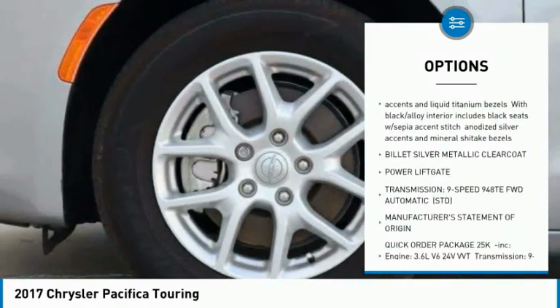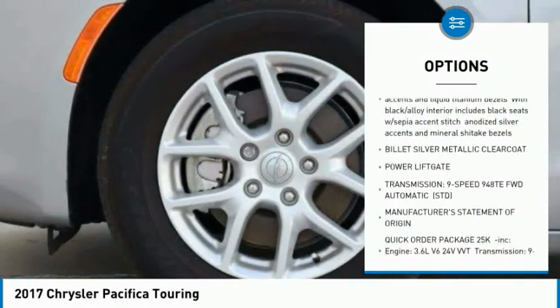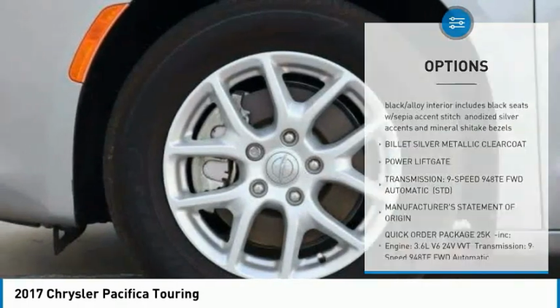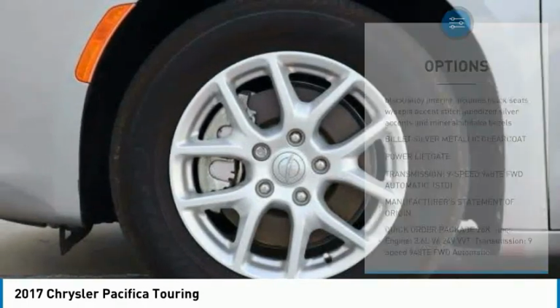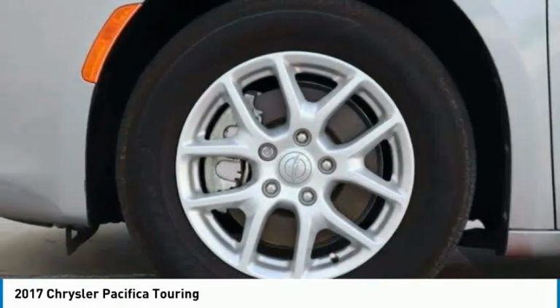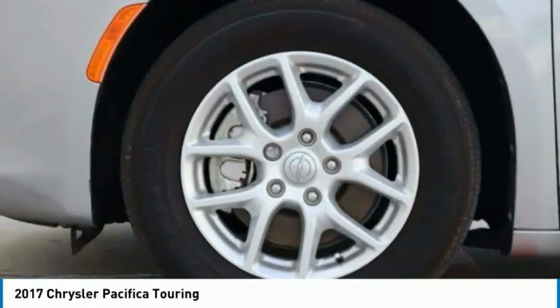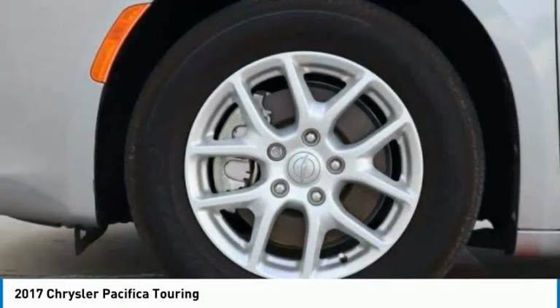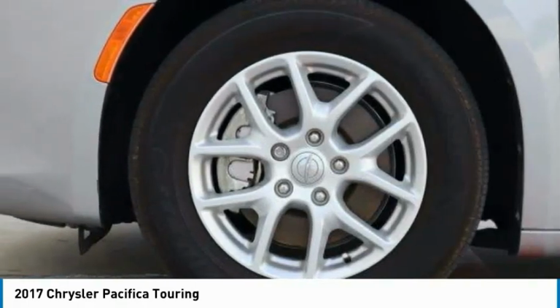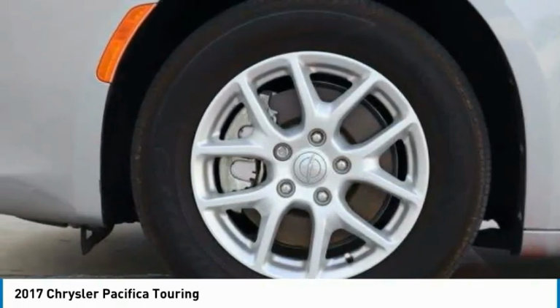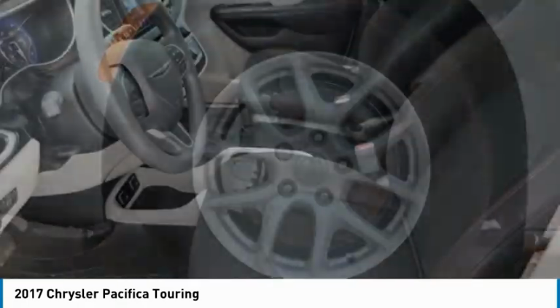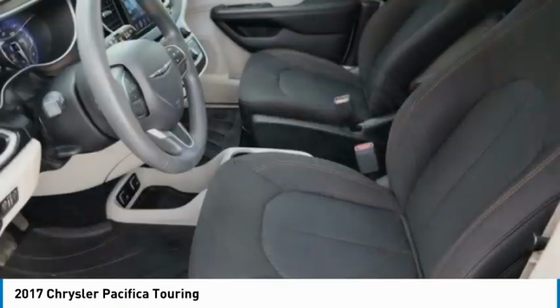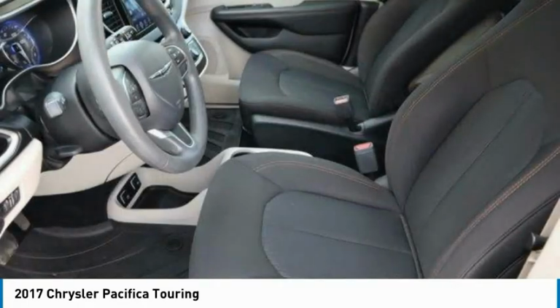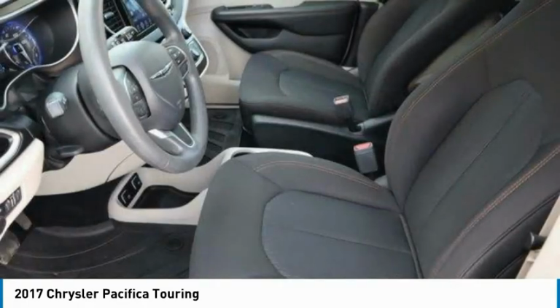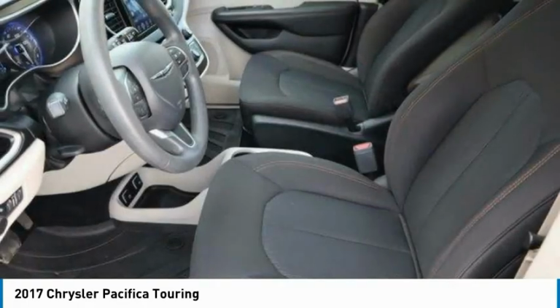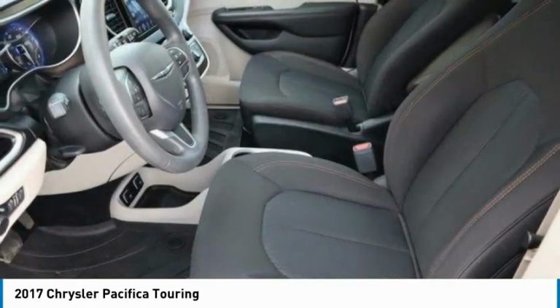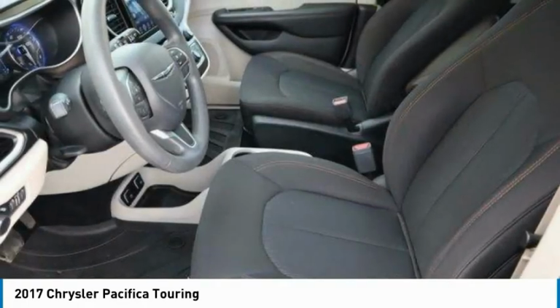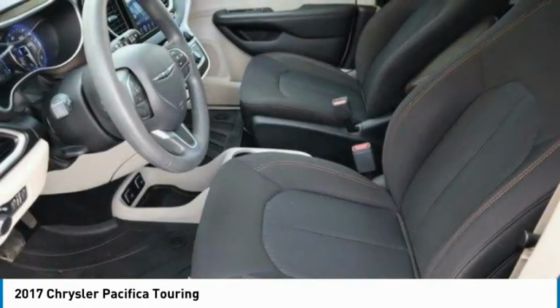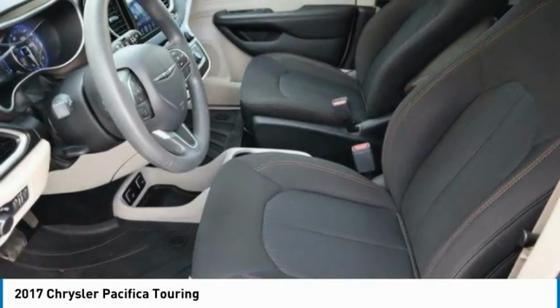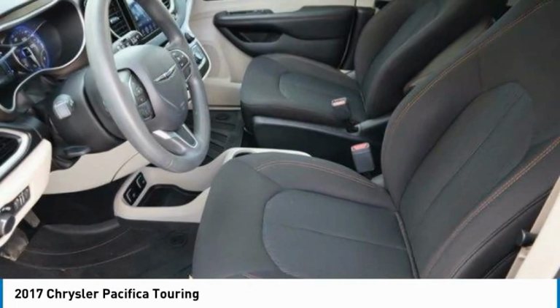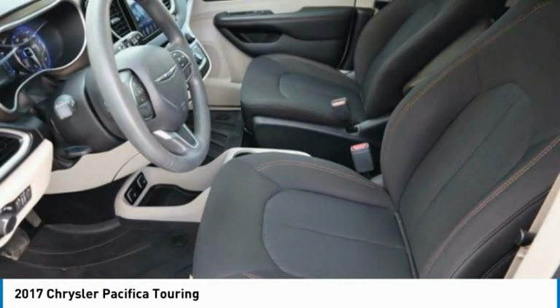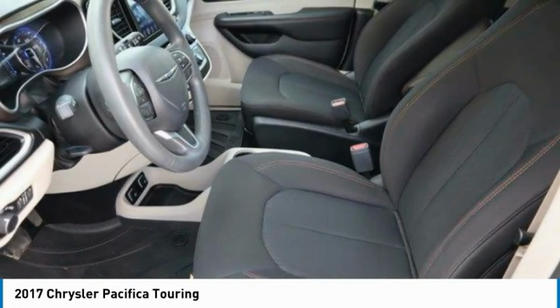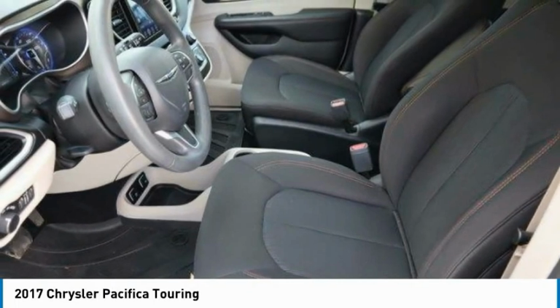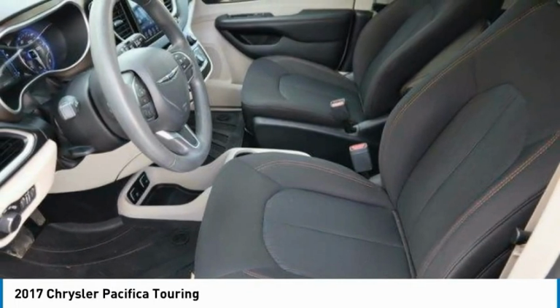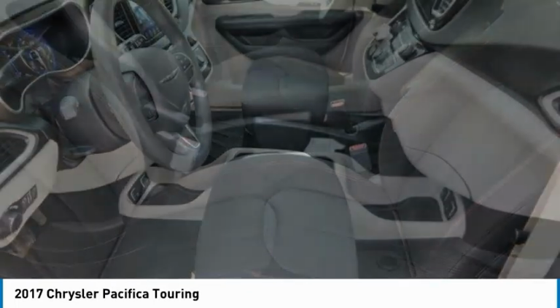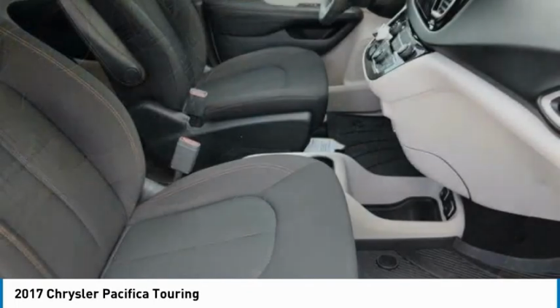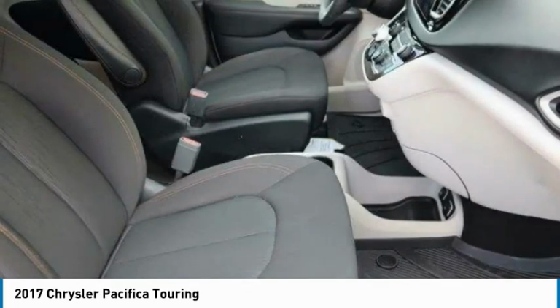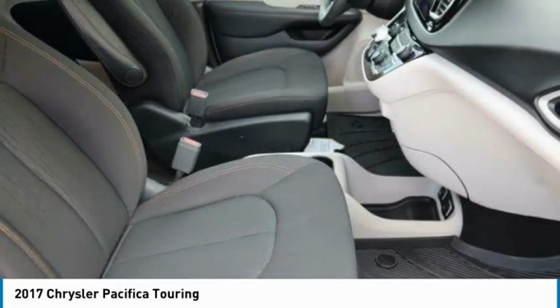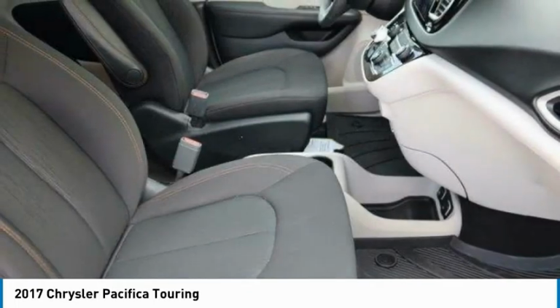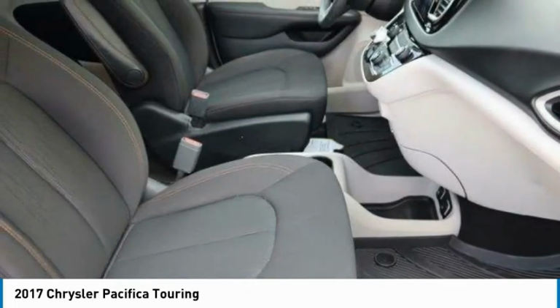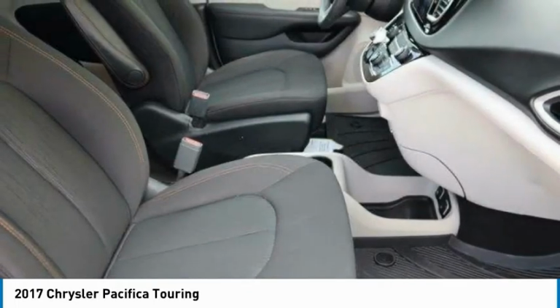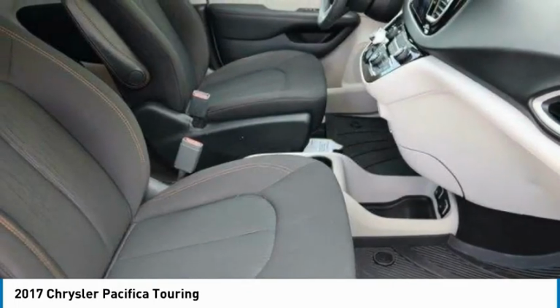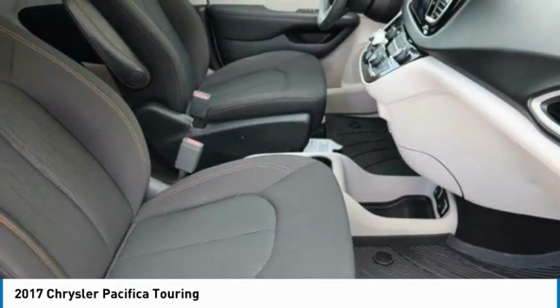Stability control, daytime running lights, engine immobilizer. Your new ride is just a phone call away.